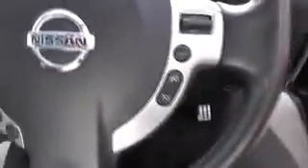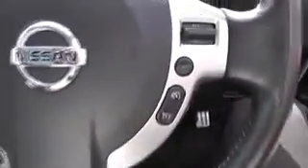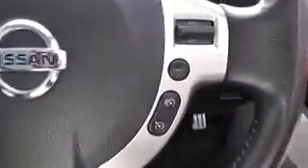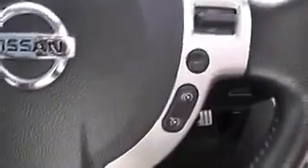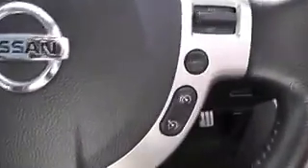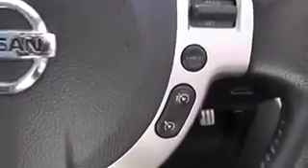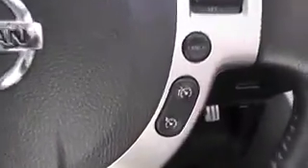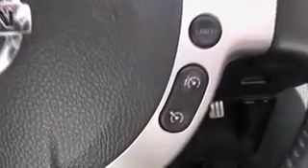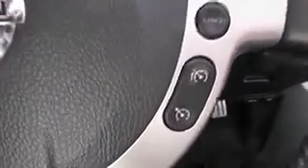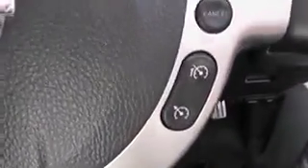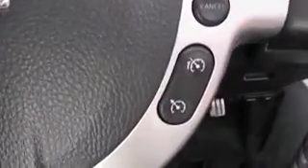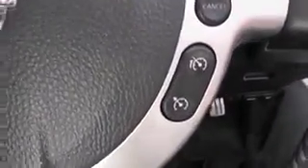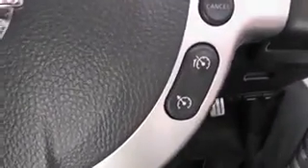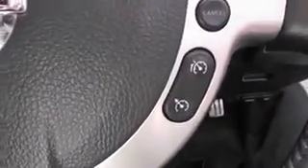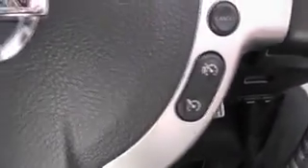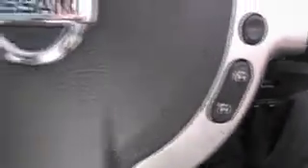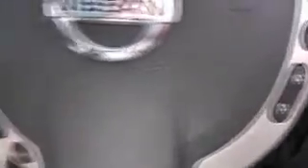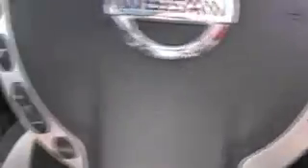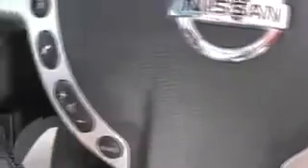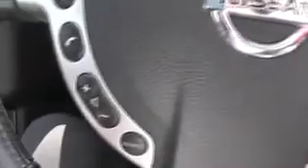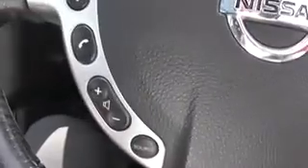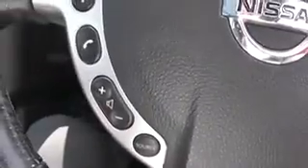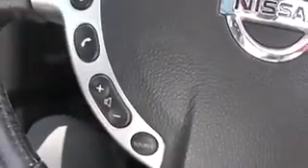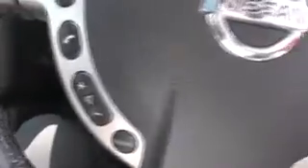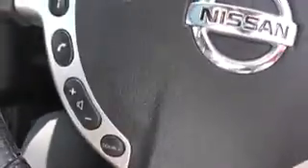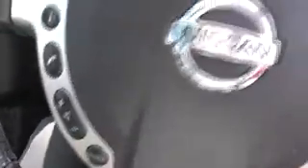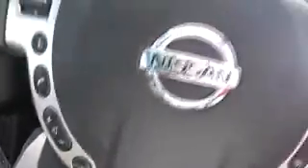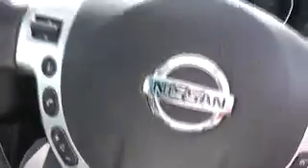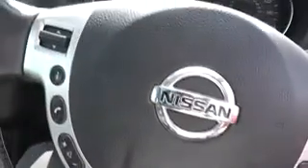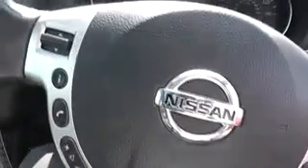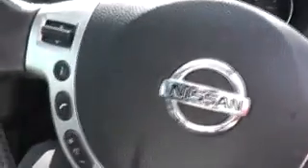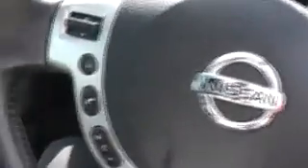On the steering wheel, on the right hand side, it has cruise control and speed limiter functions. And on the left are the audio and Bluetooth phone controls.